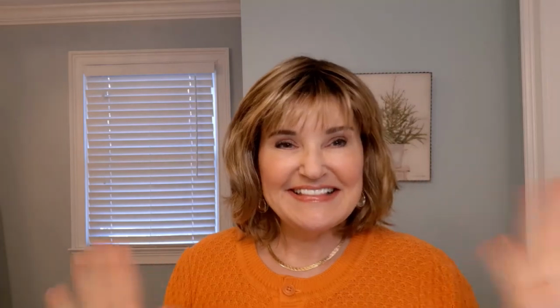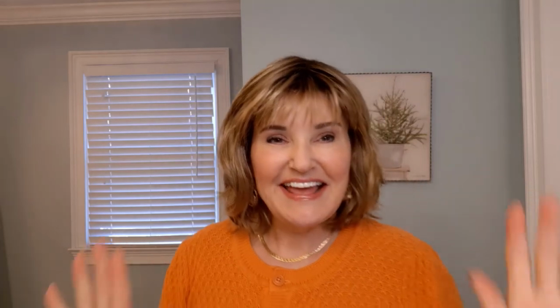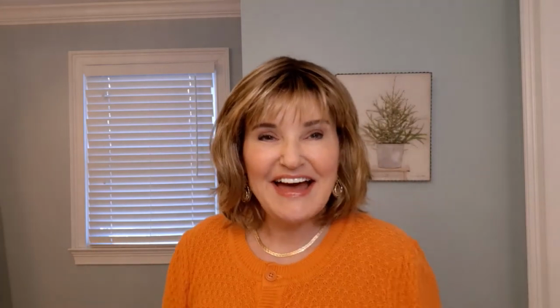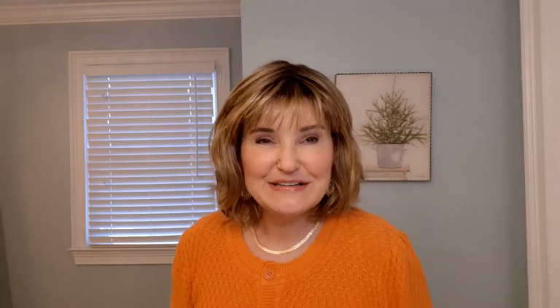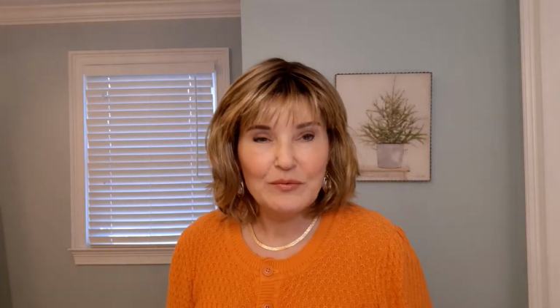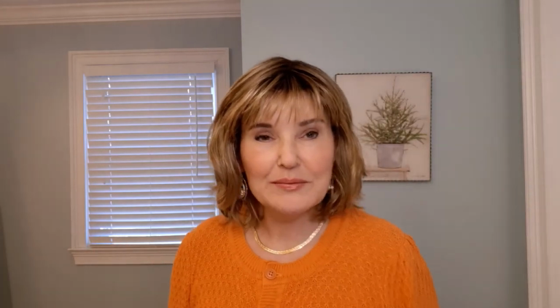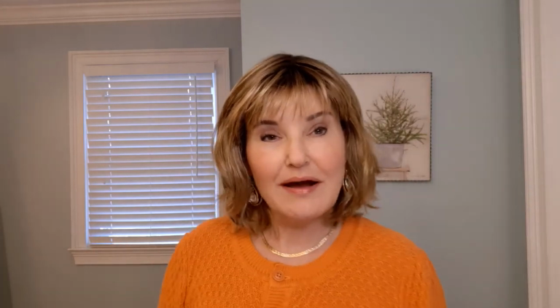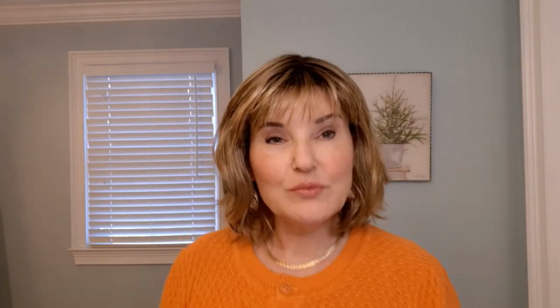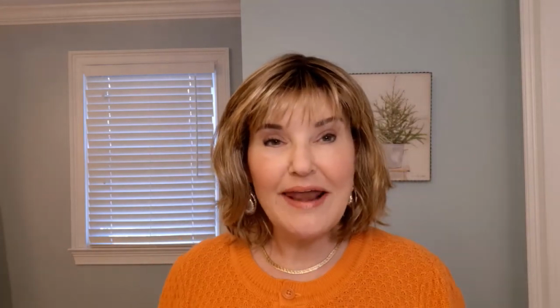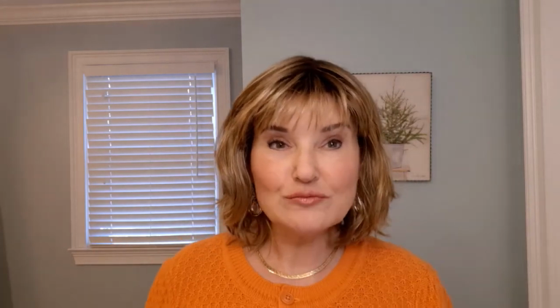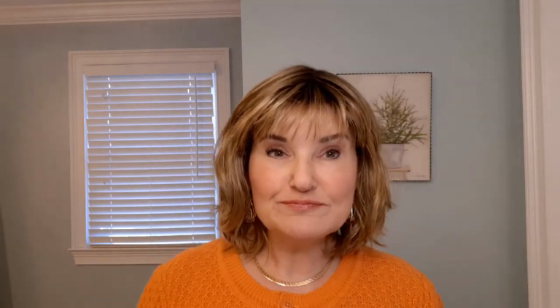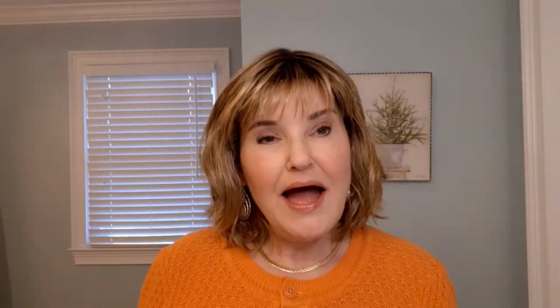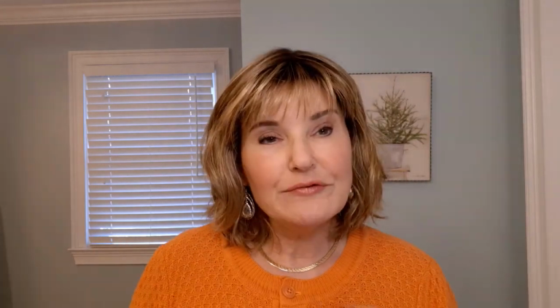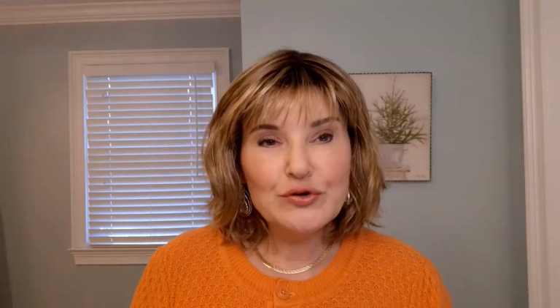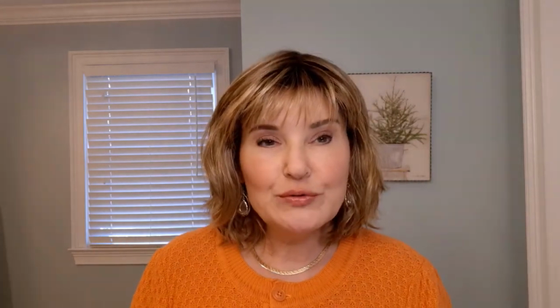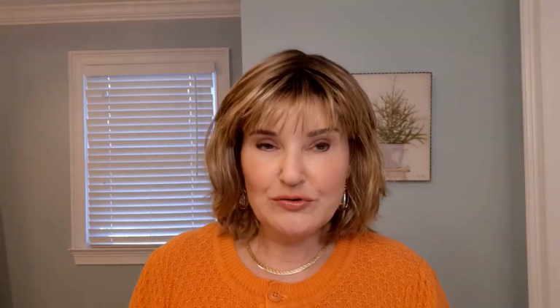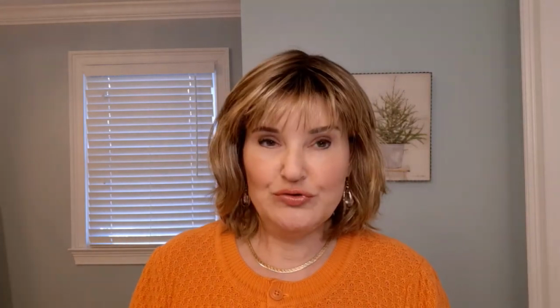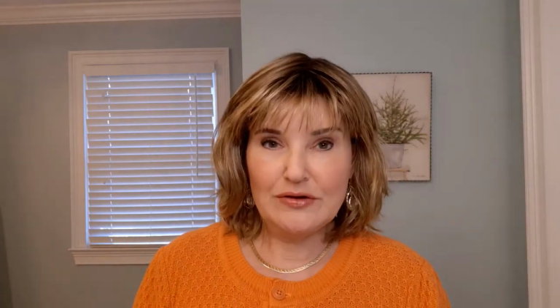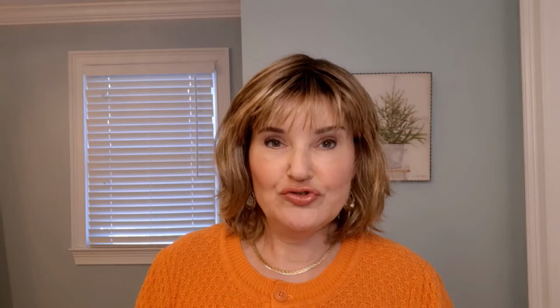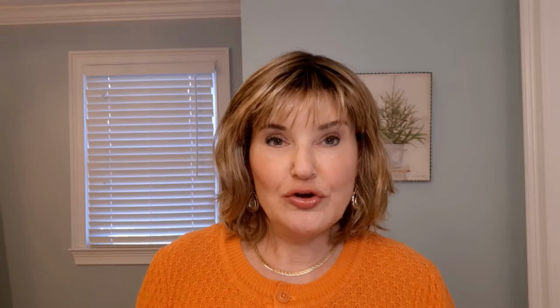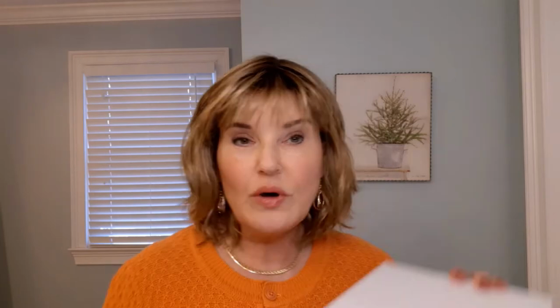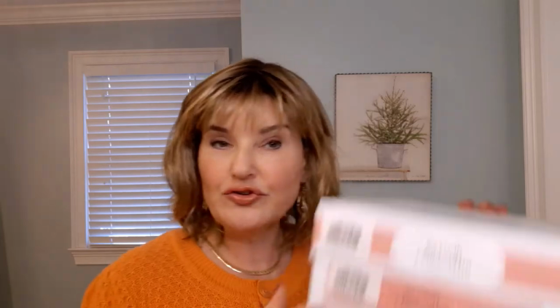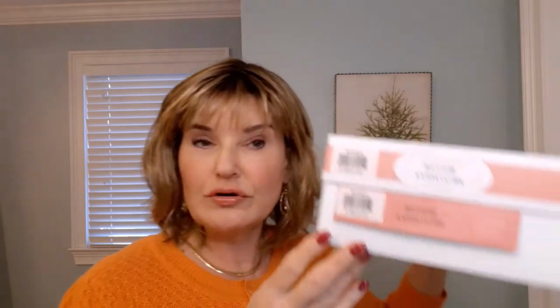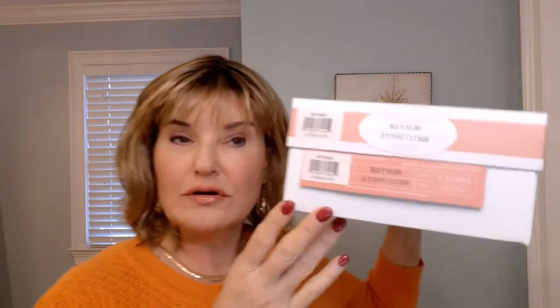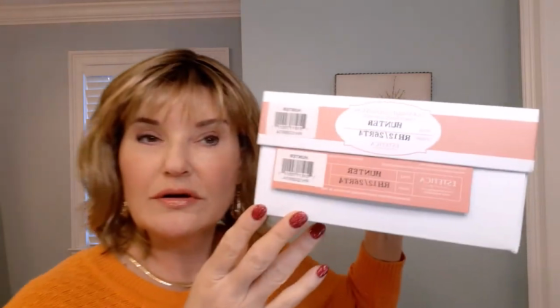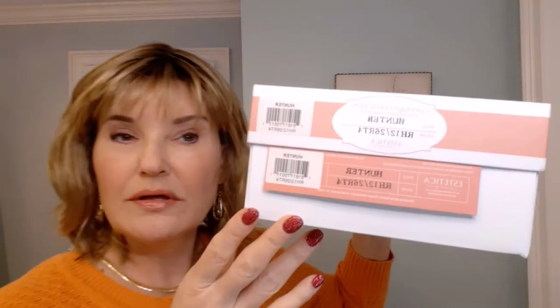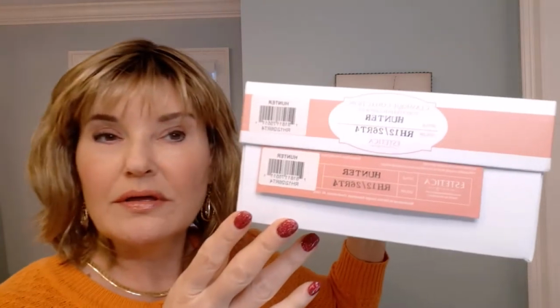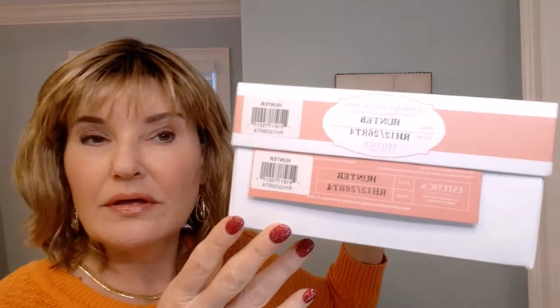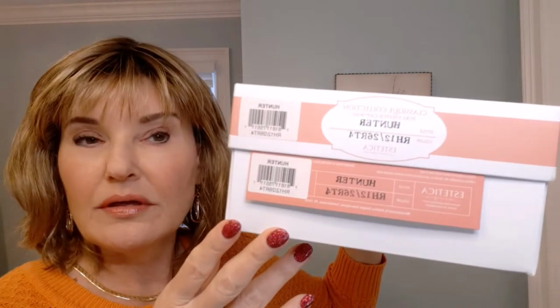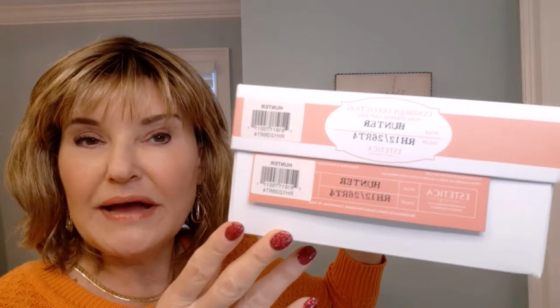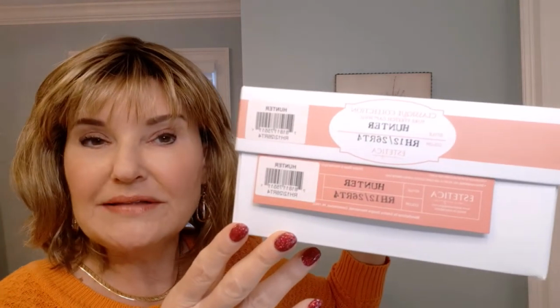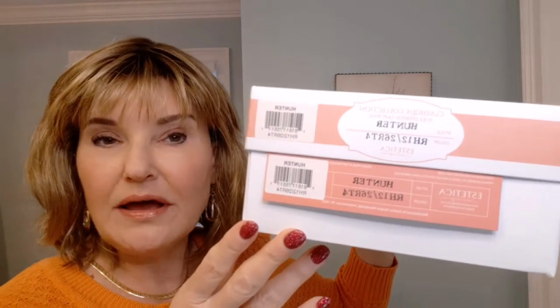Hey guys, welcome to Connie's Wiggin' Out. I have two sister styles to show you: Hunter by Aesthetica.